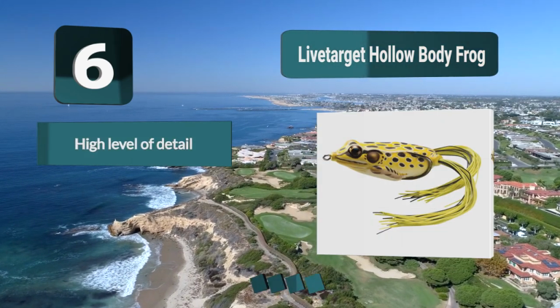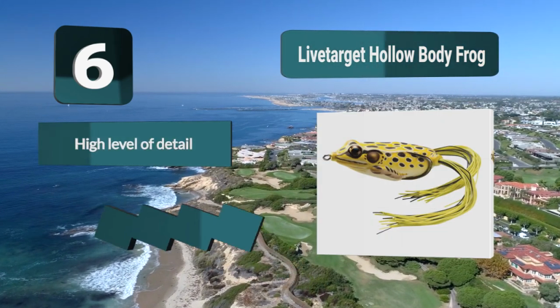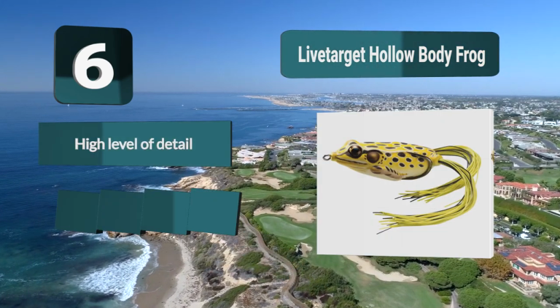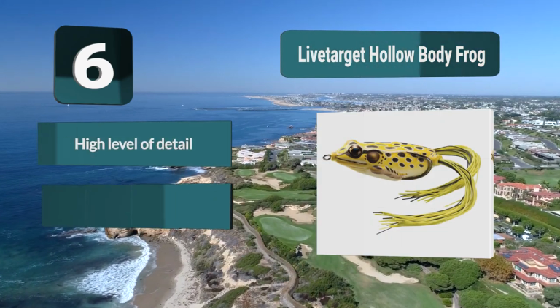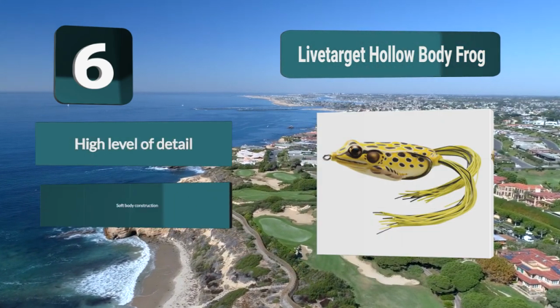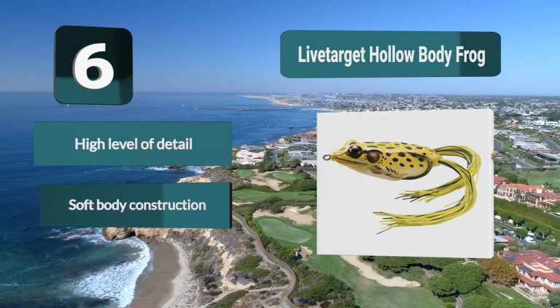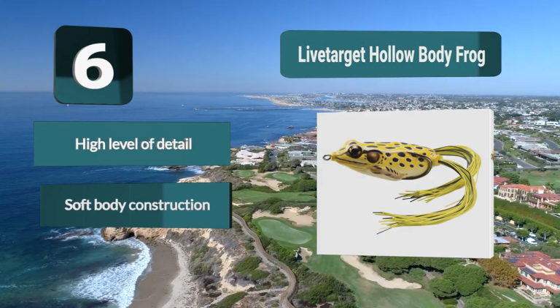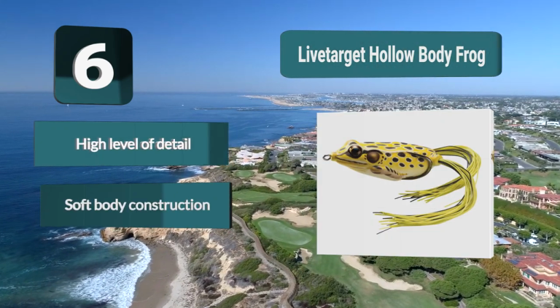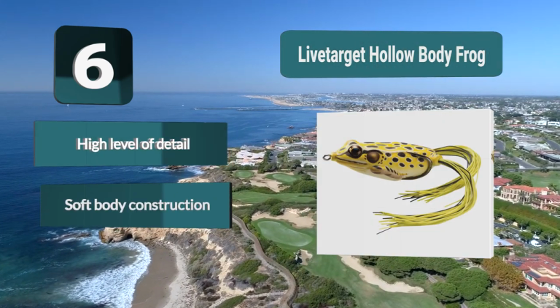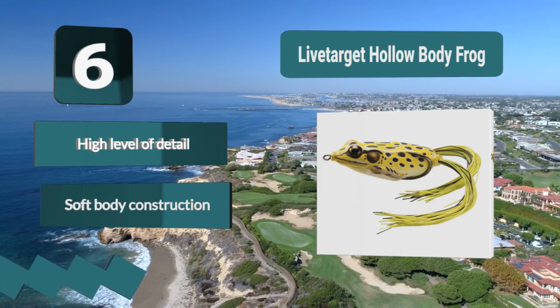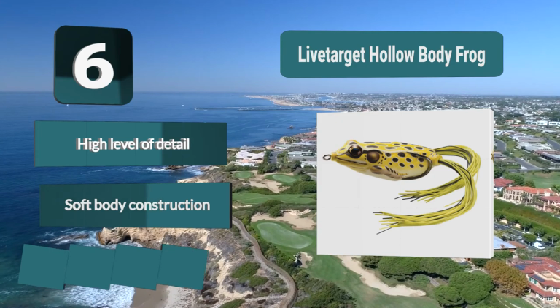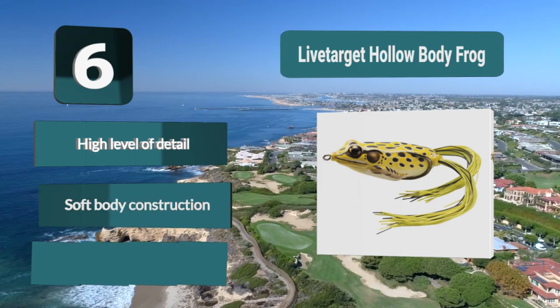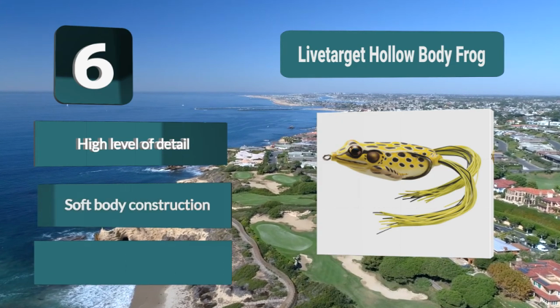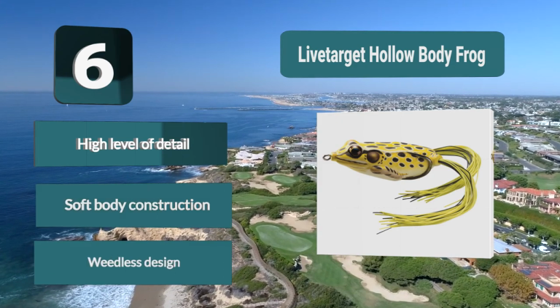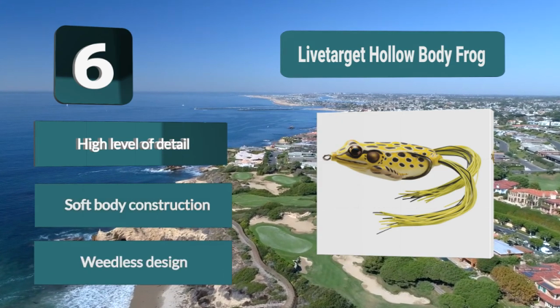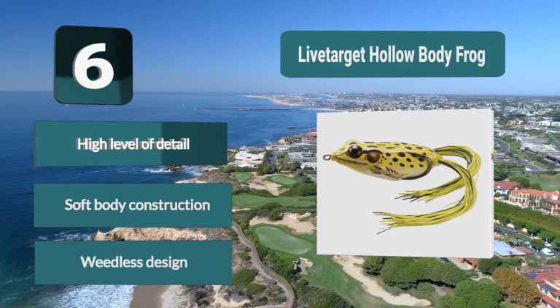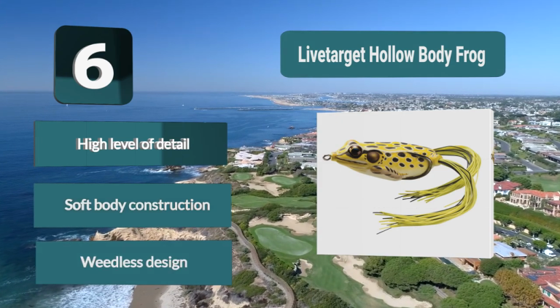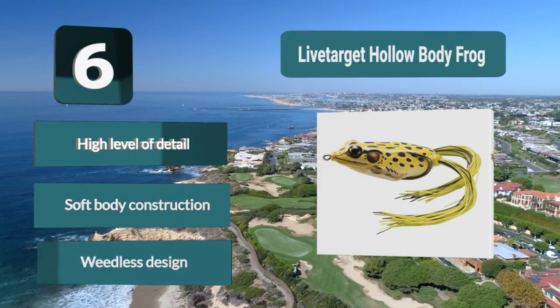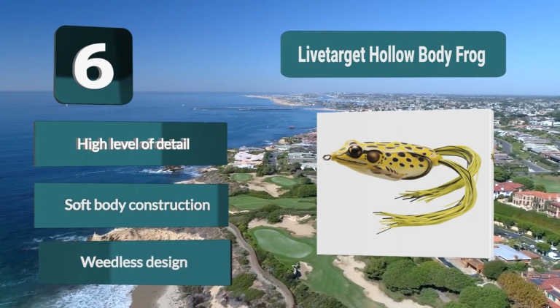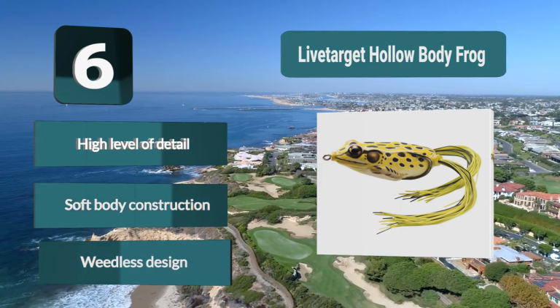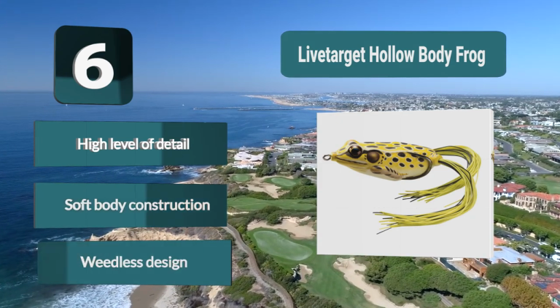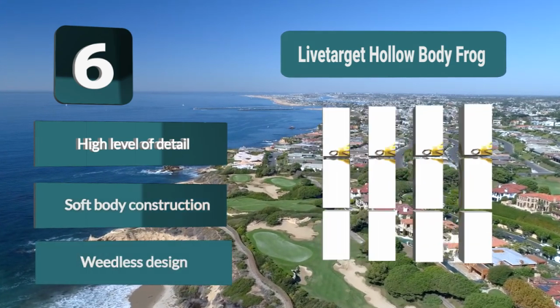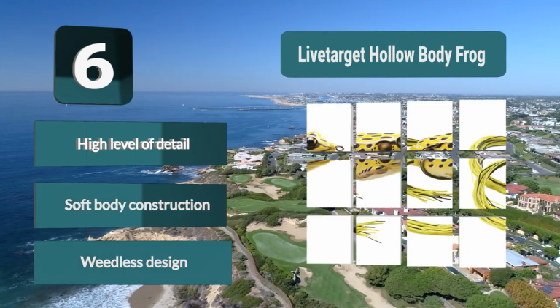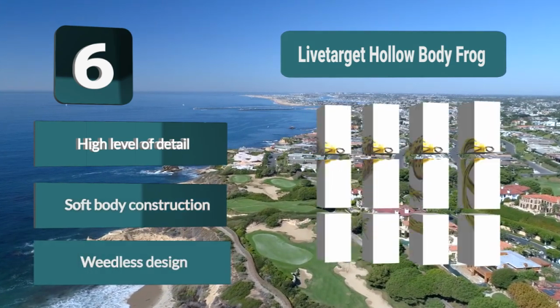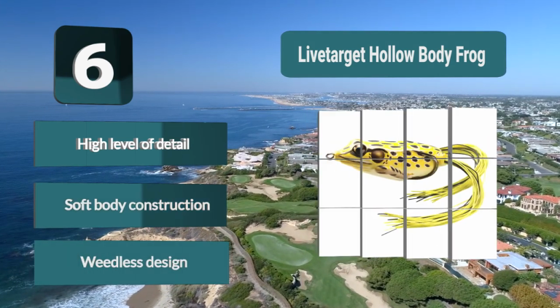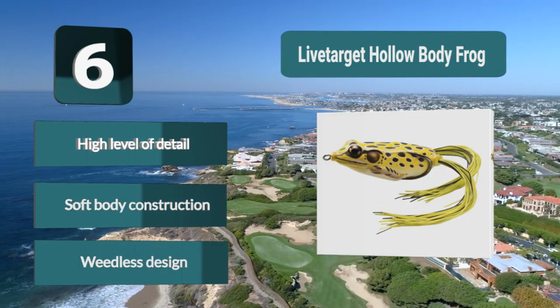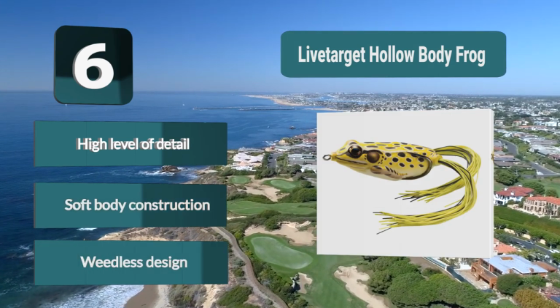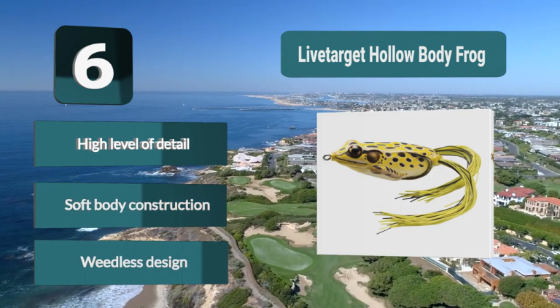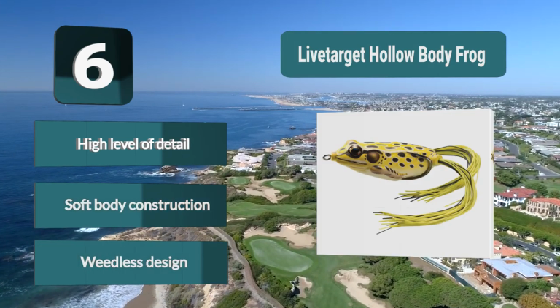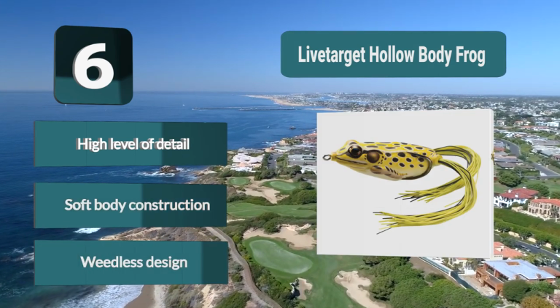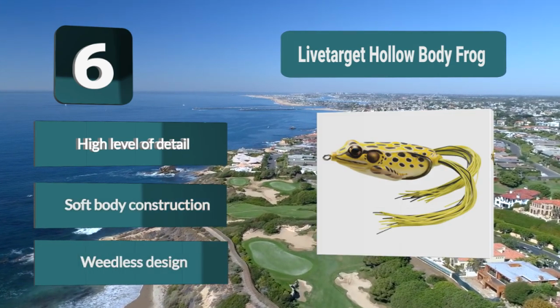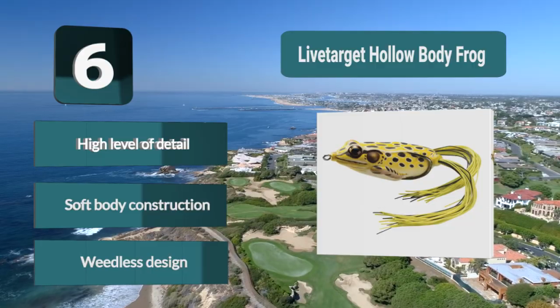Amazing detail fools even the most wary fish. High level of detail. Soft body construction. Weedless design.